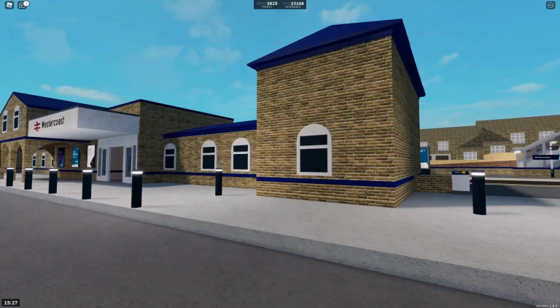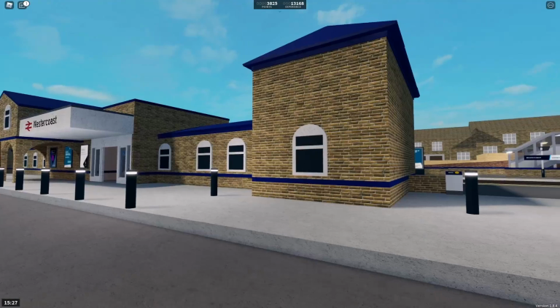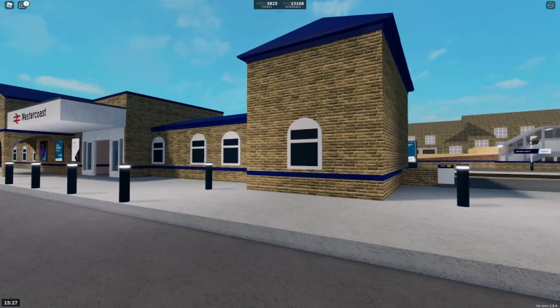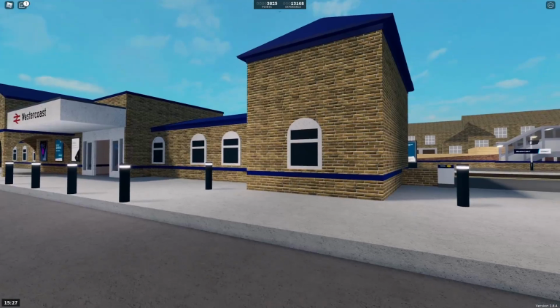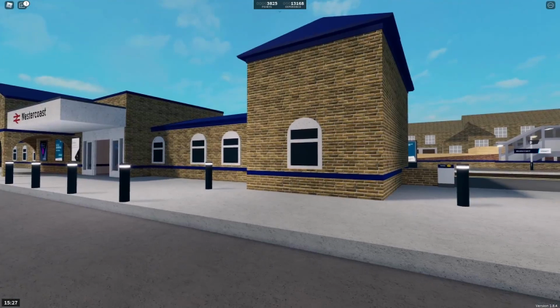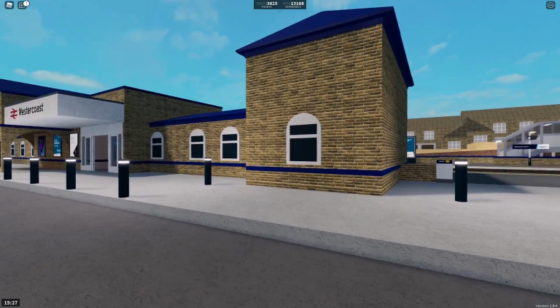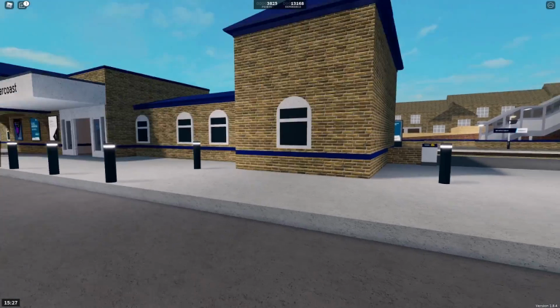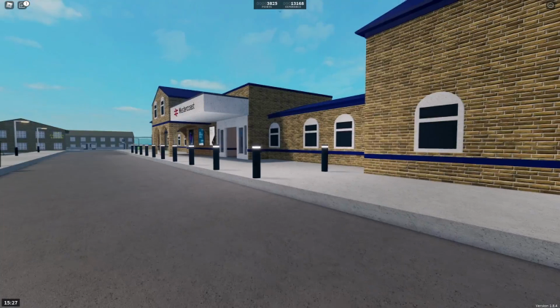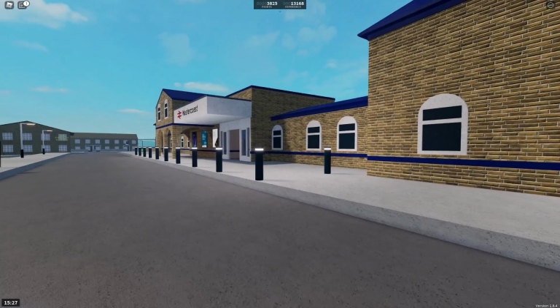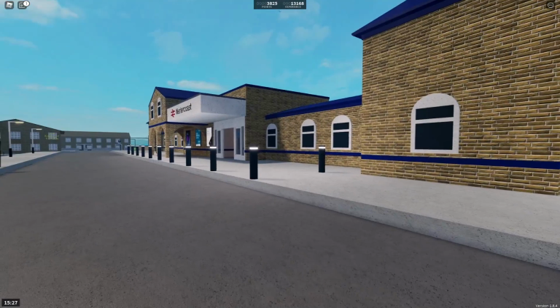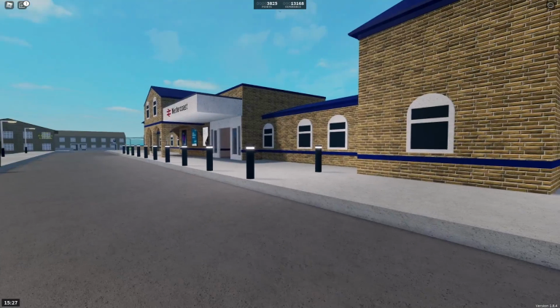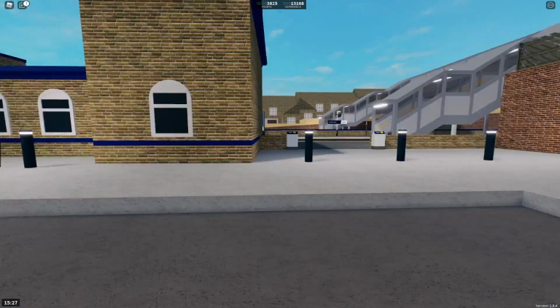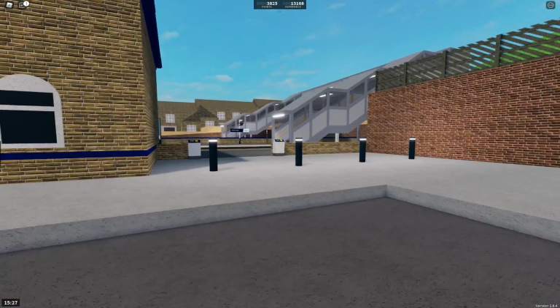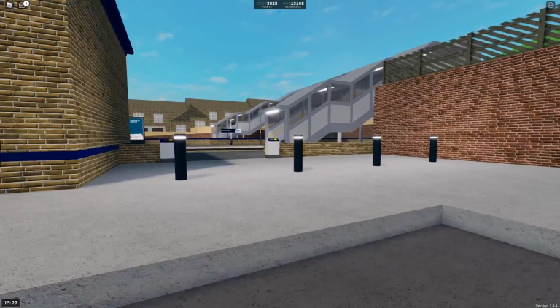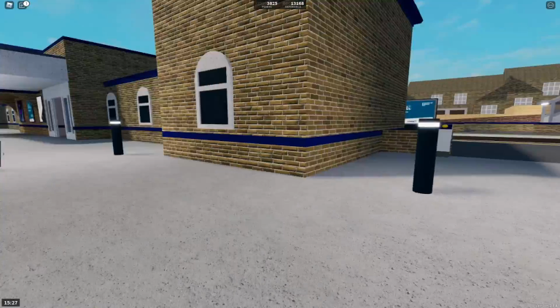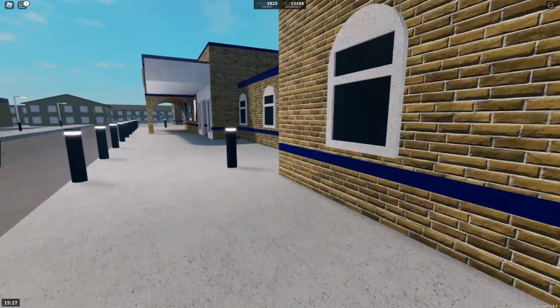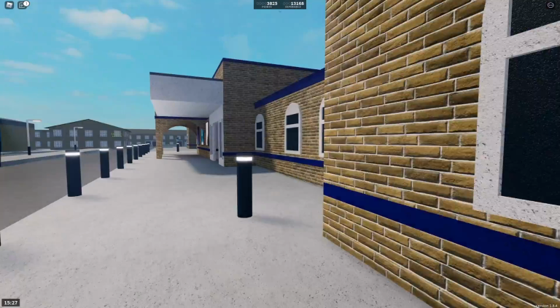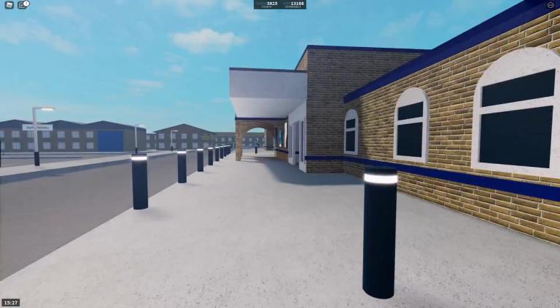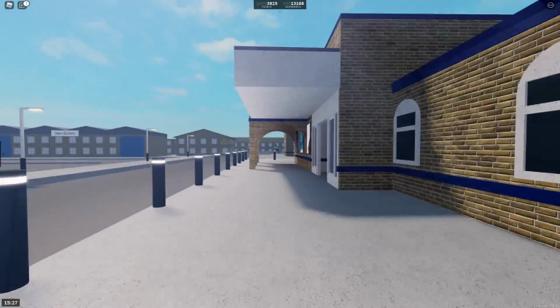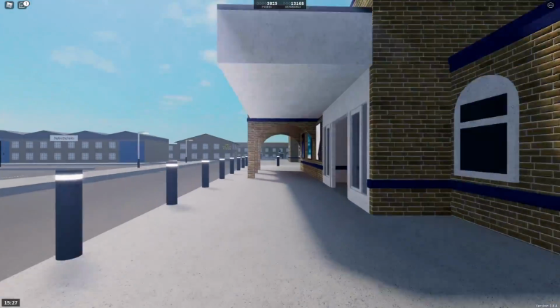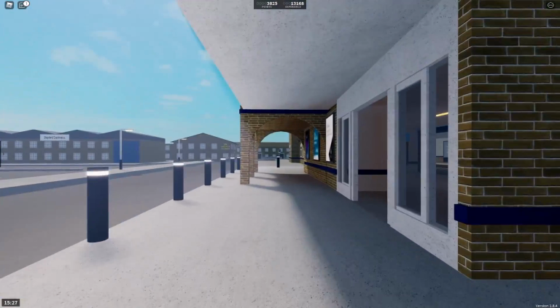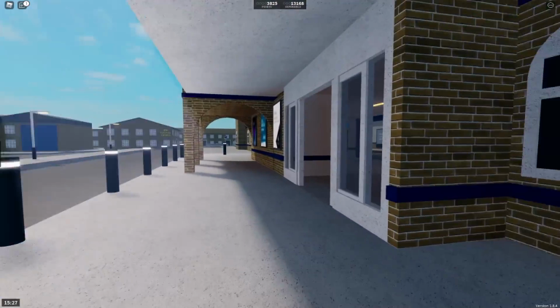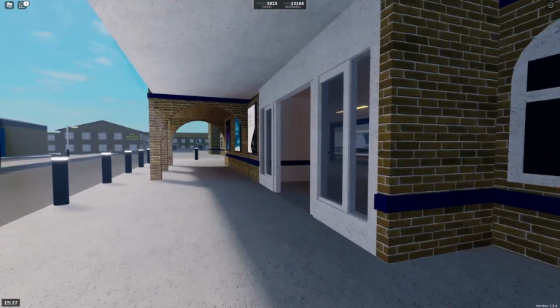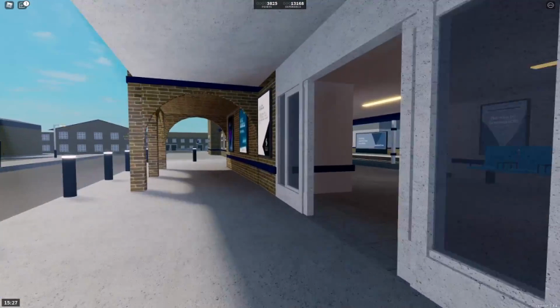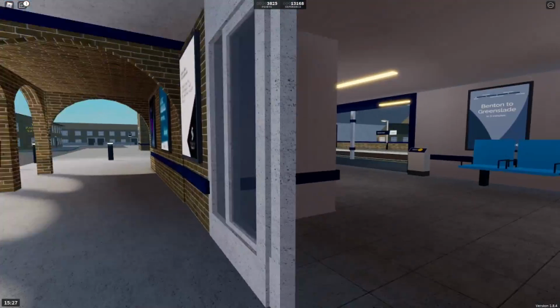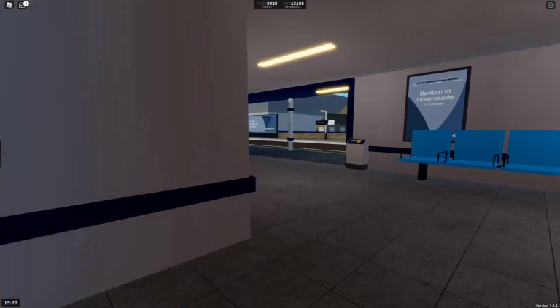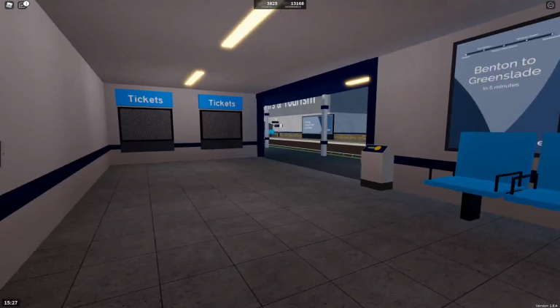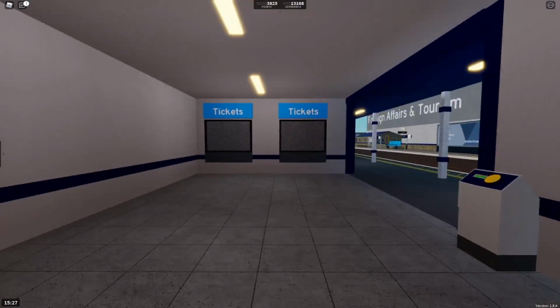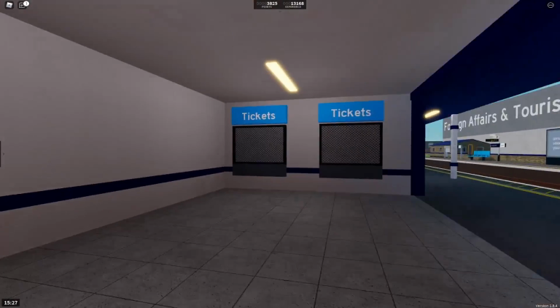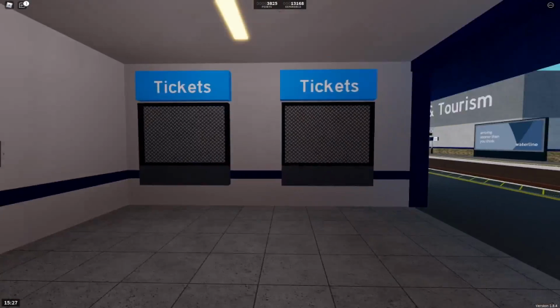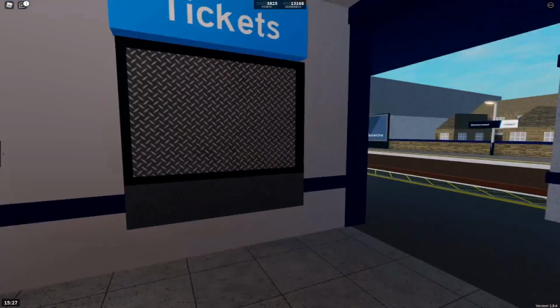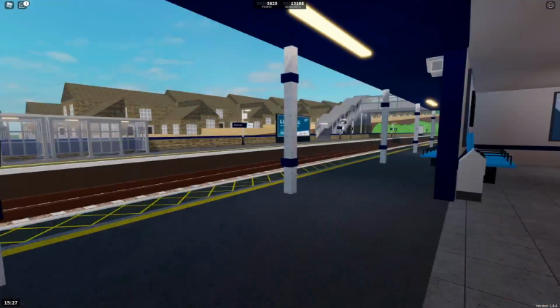SCR version 1.8.4 has just been released. With it comes a mesh class 458, a new footbridge, and a spawn on the western coast.